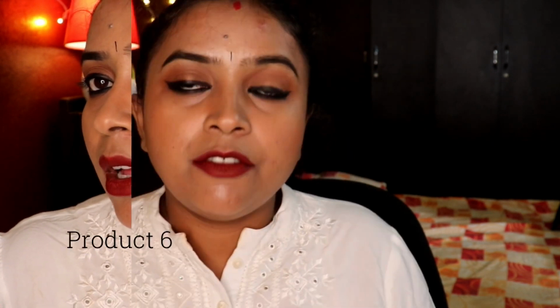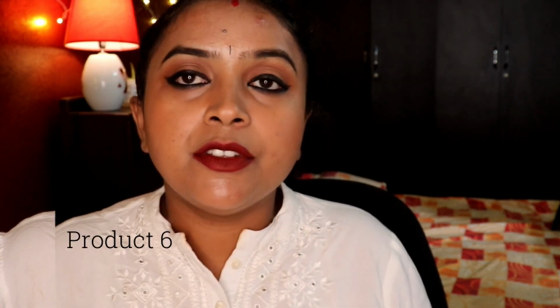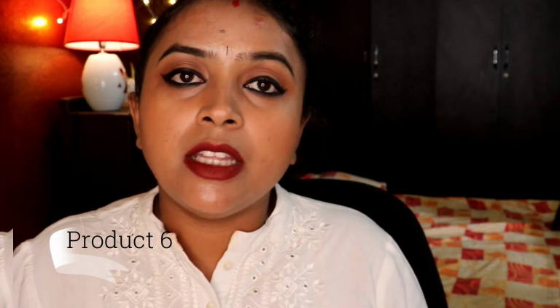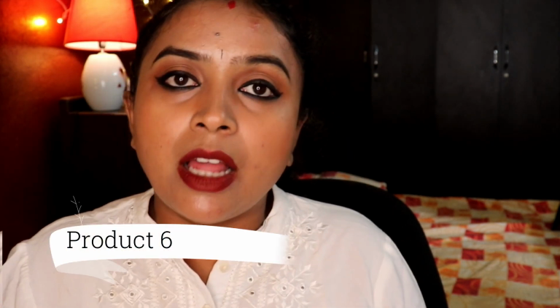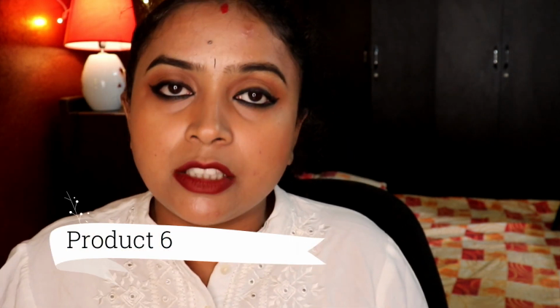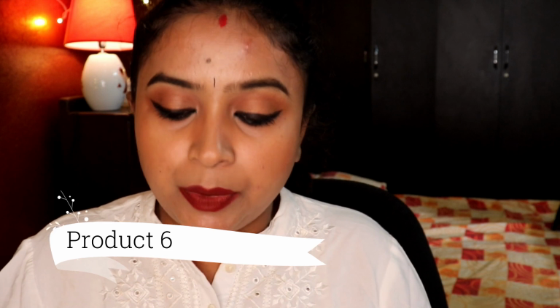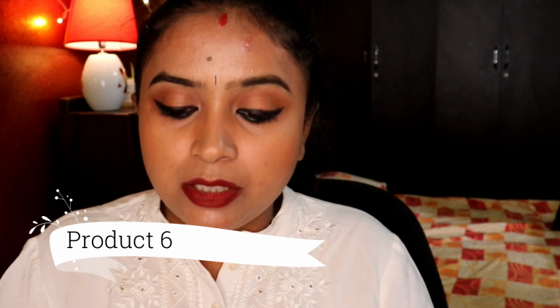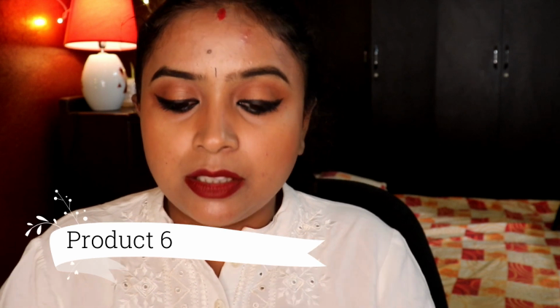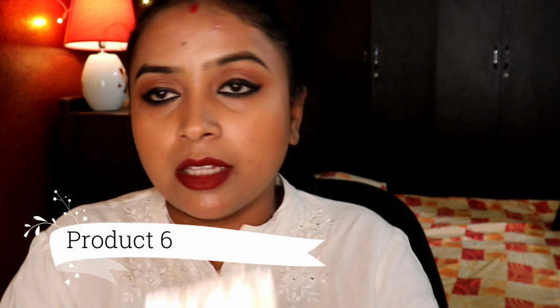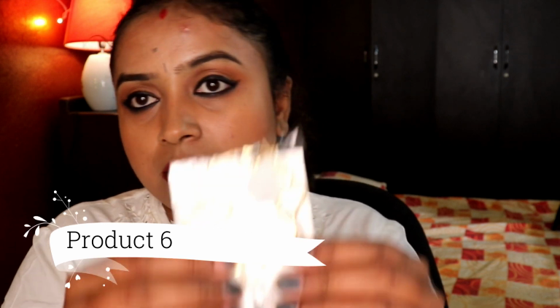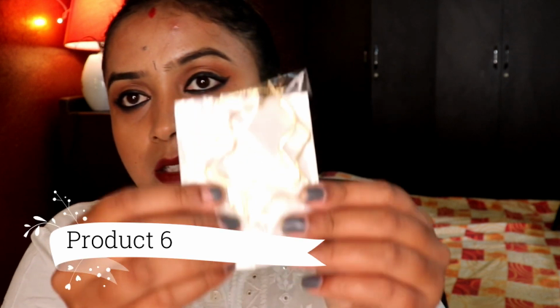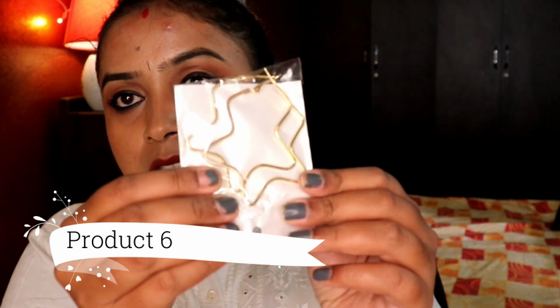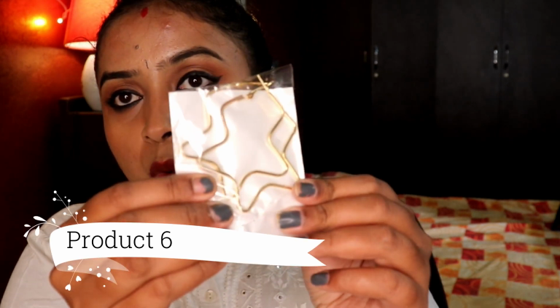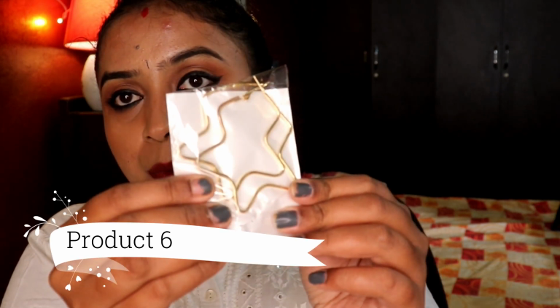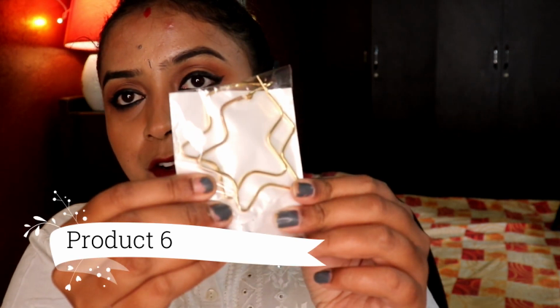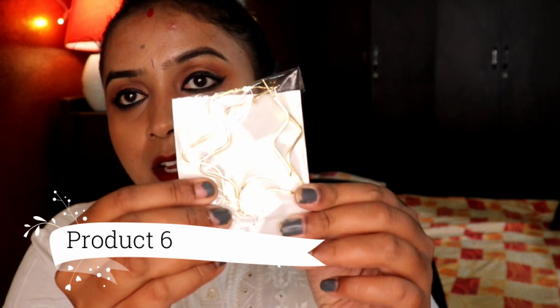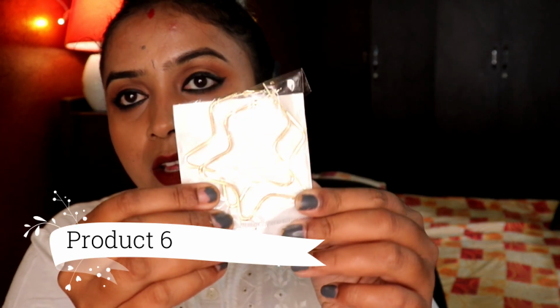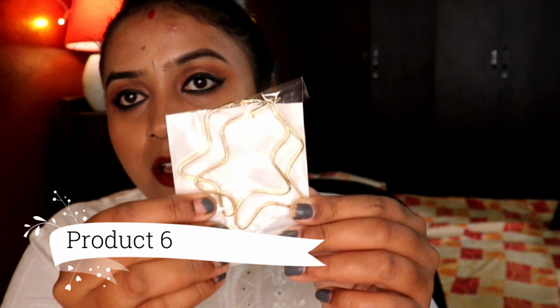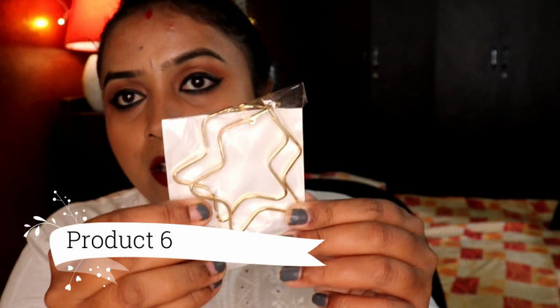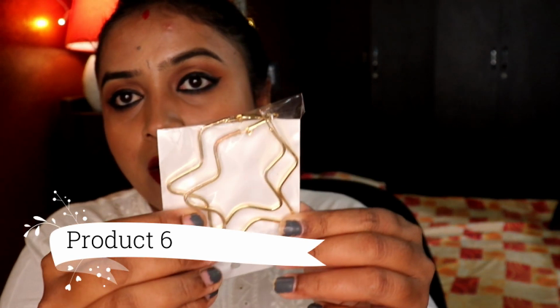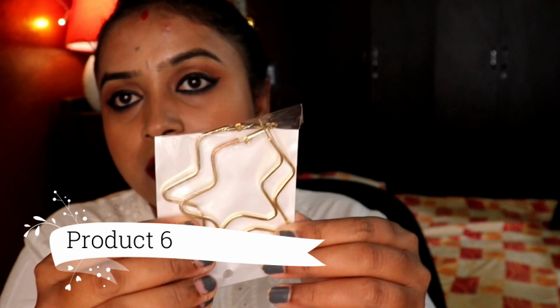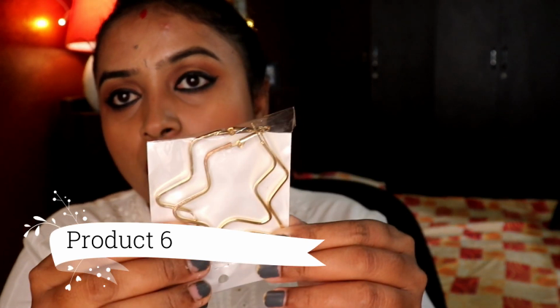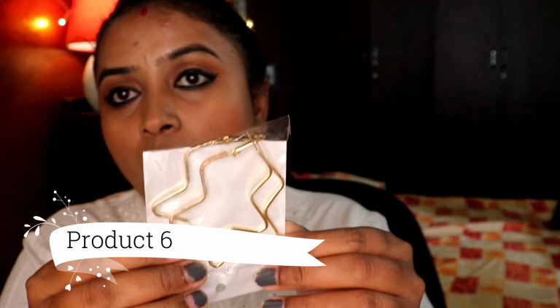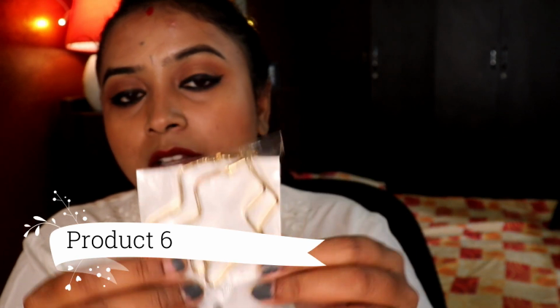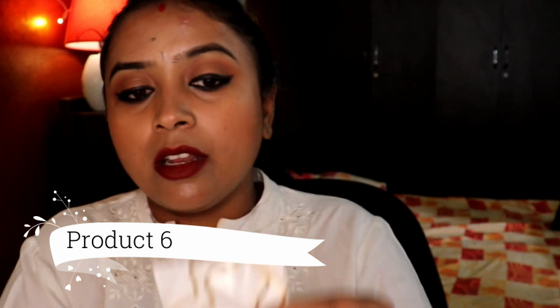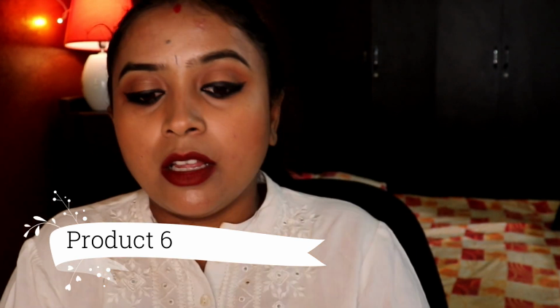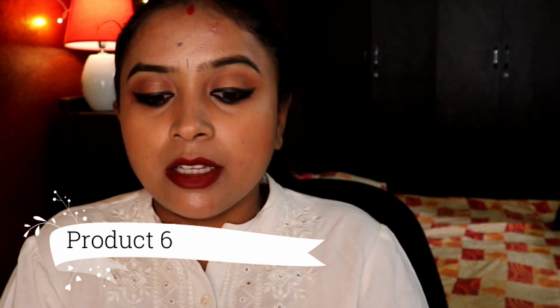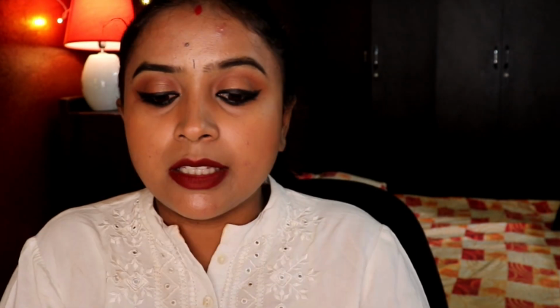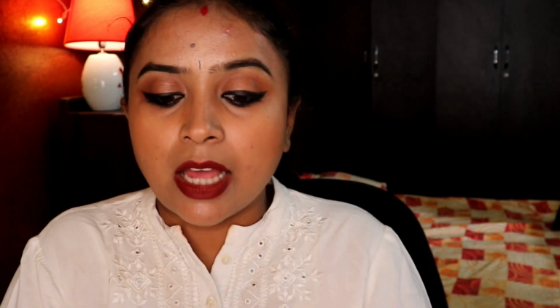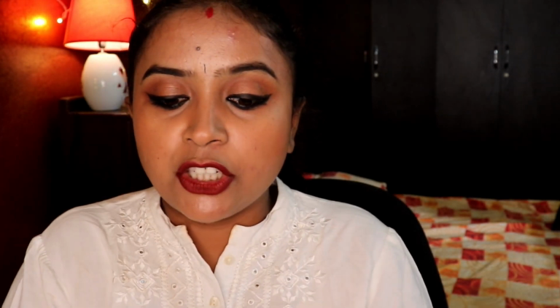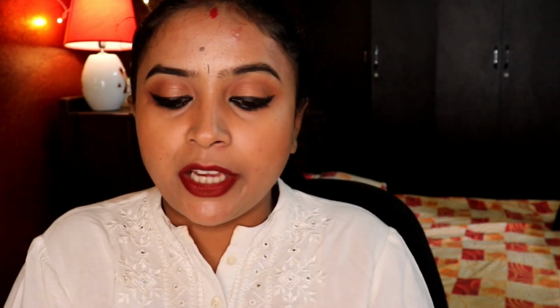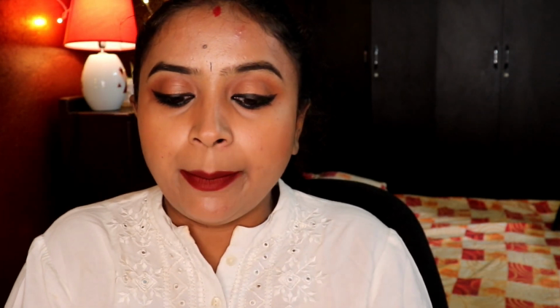The last piece is a loop earring, golden in color, star-shaped.